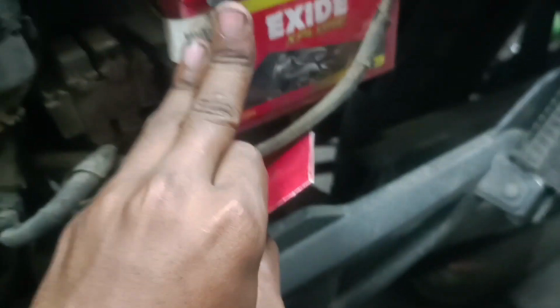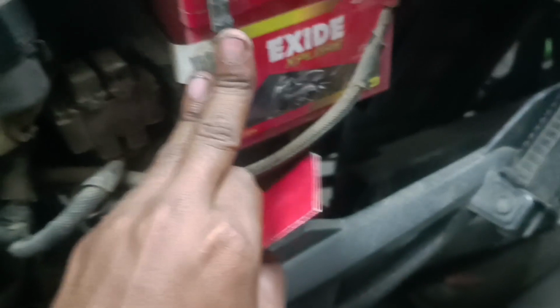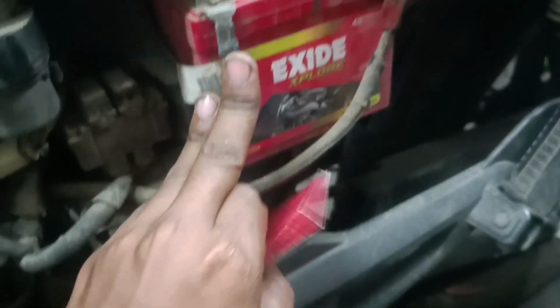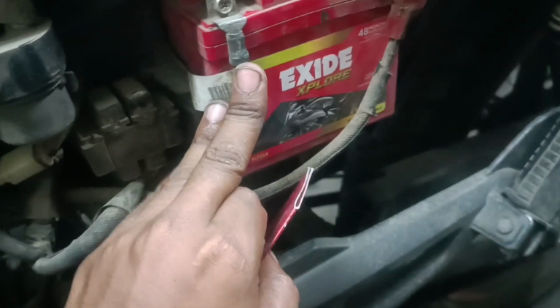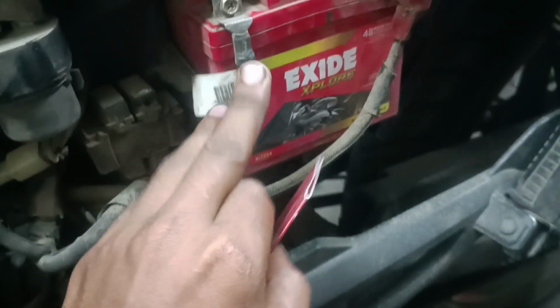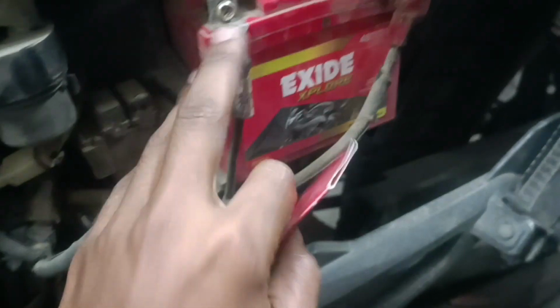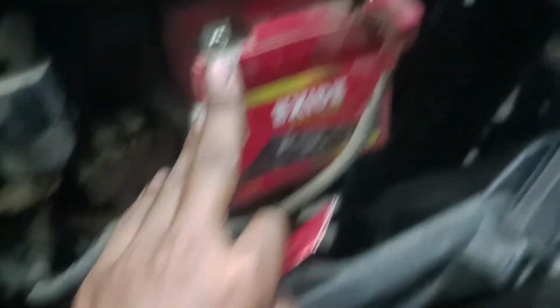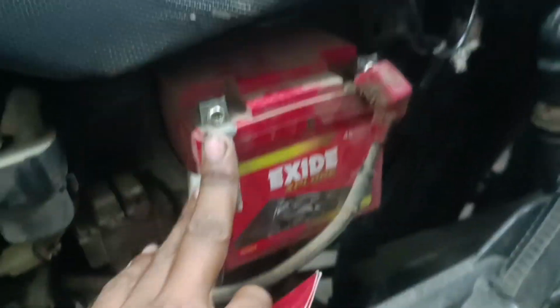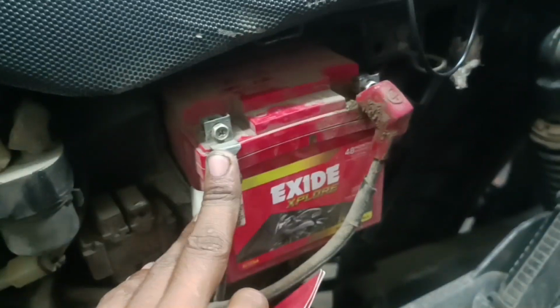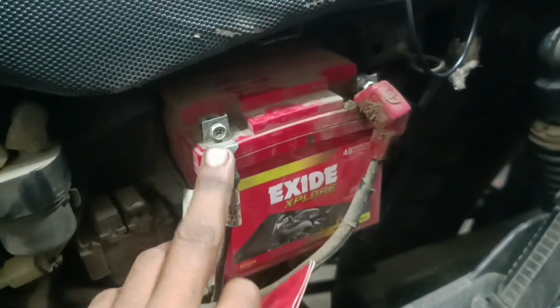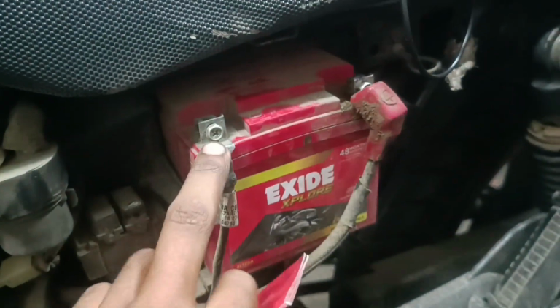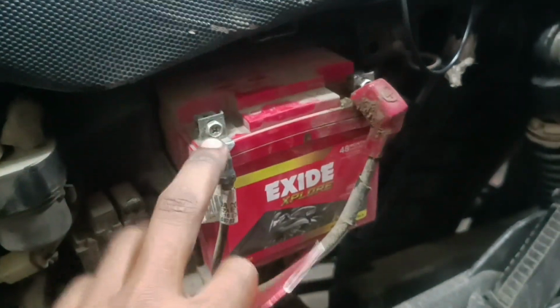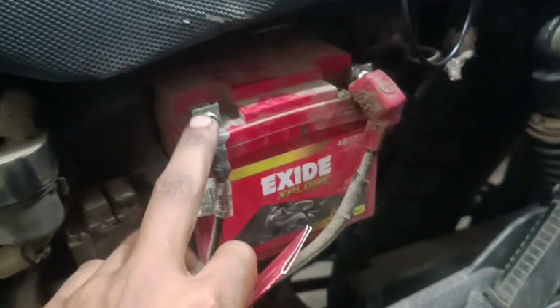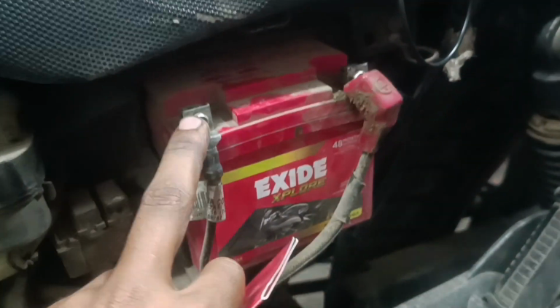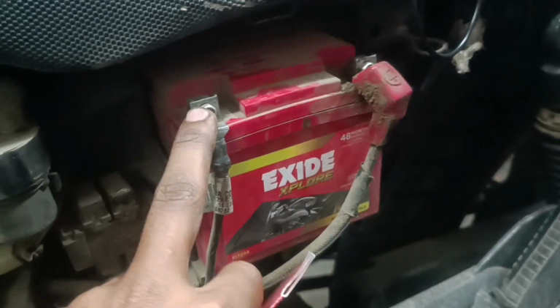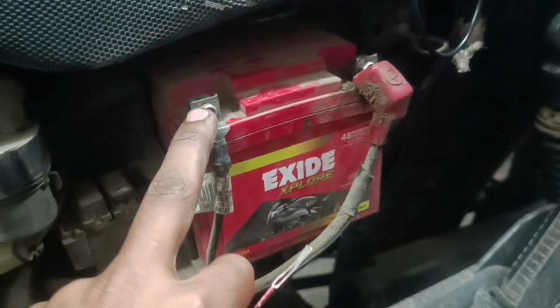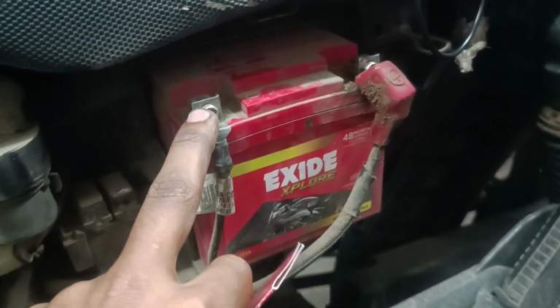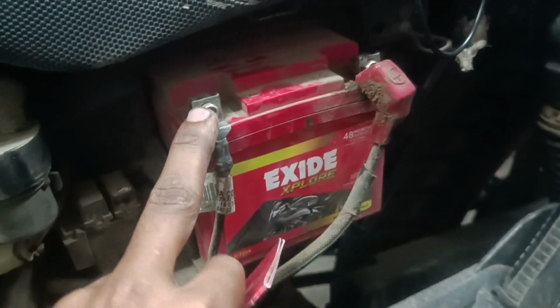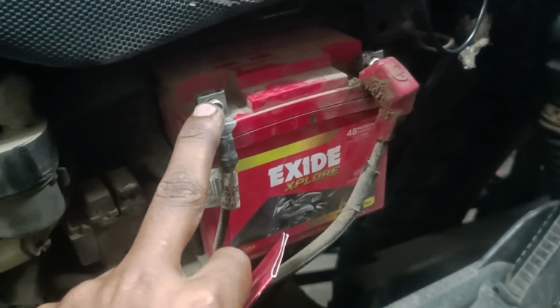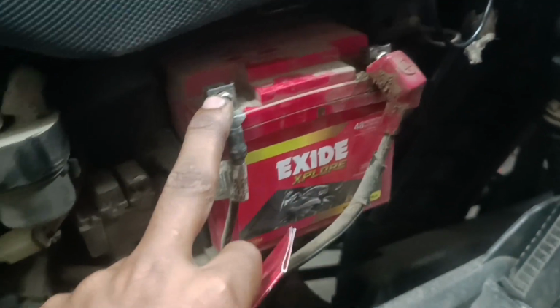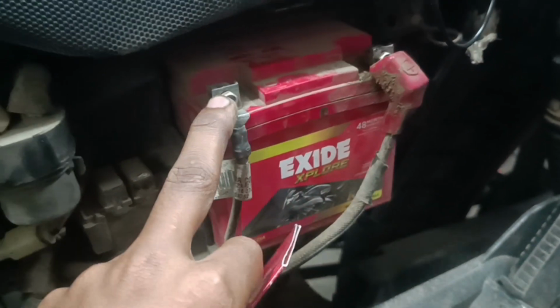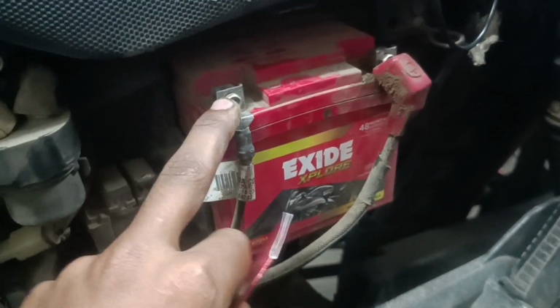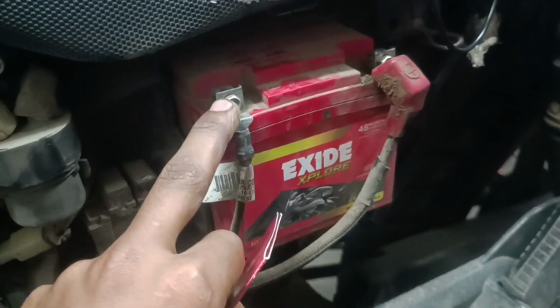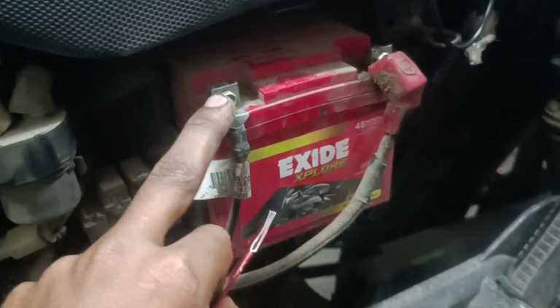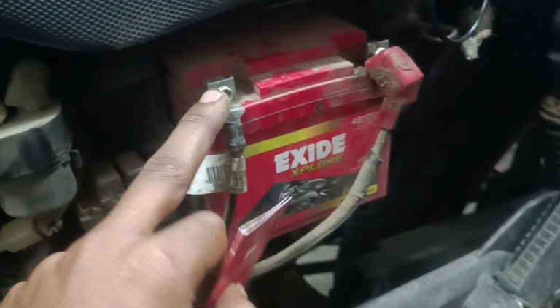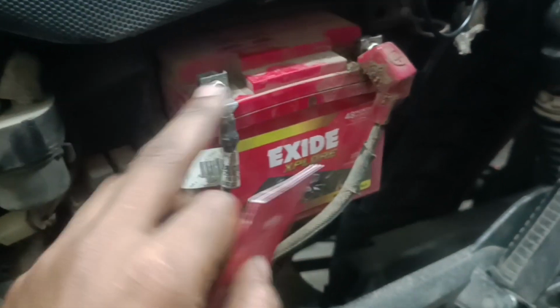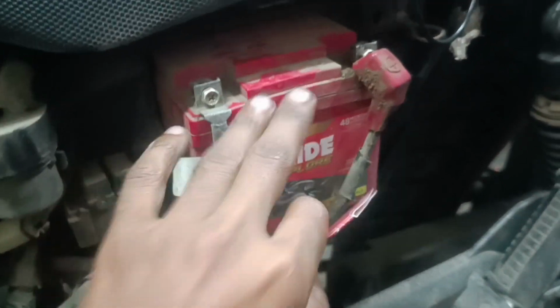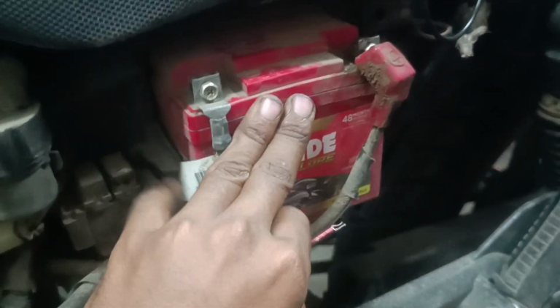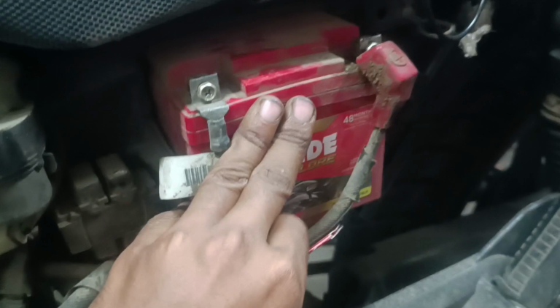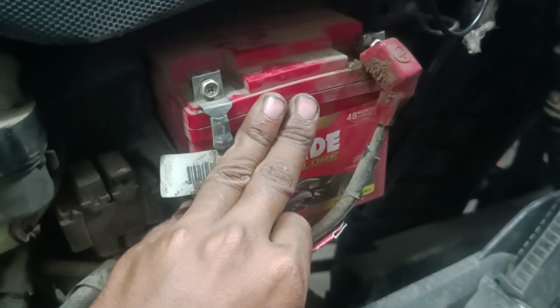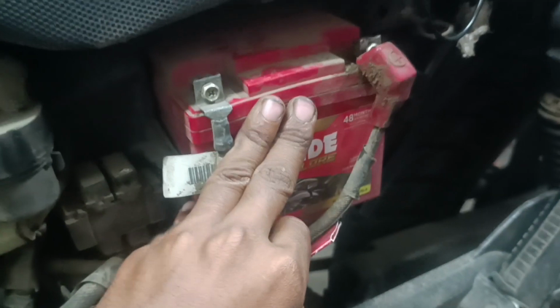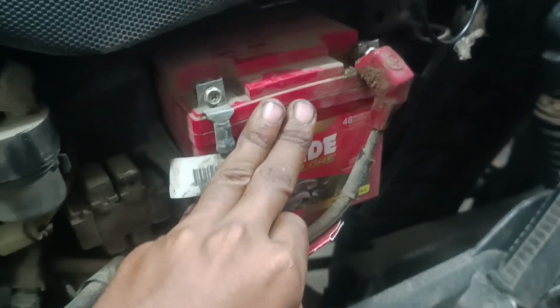If you have this battery issue, the battery can be changed.